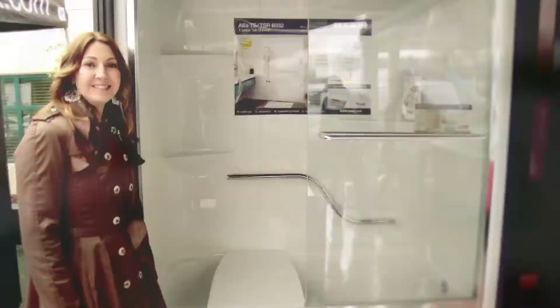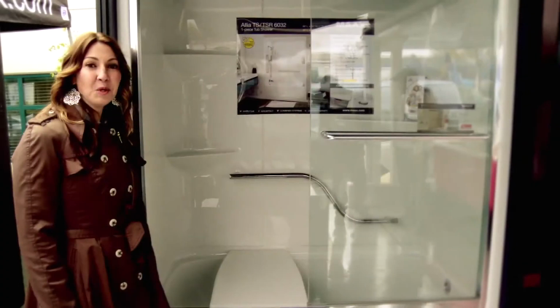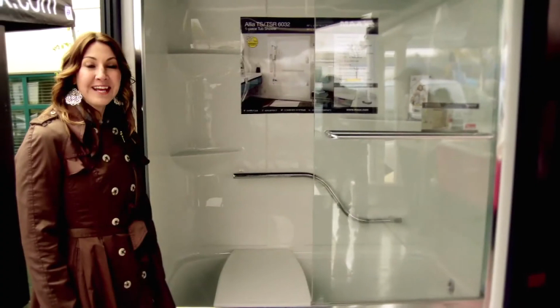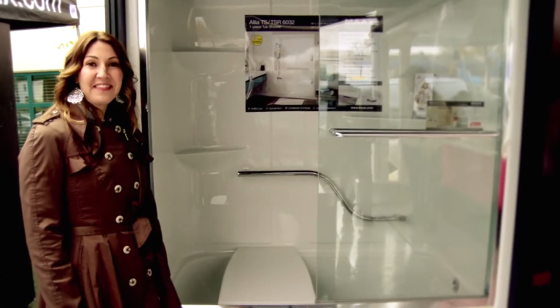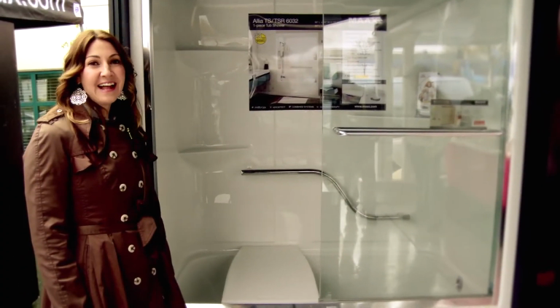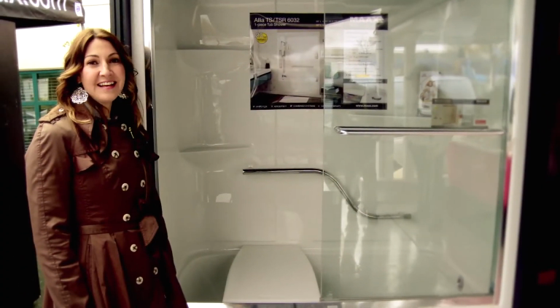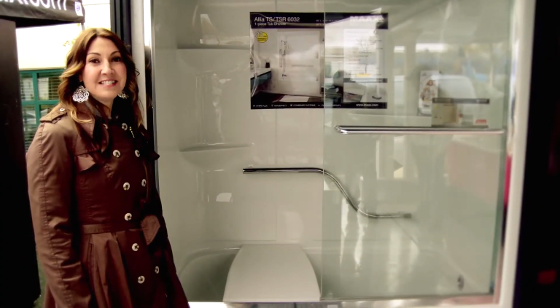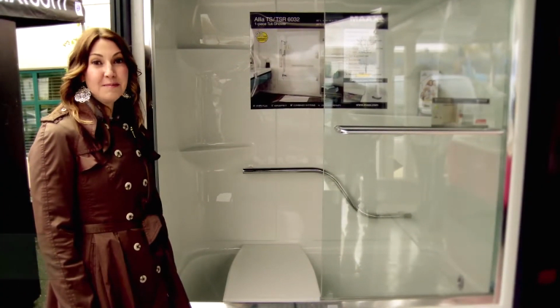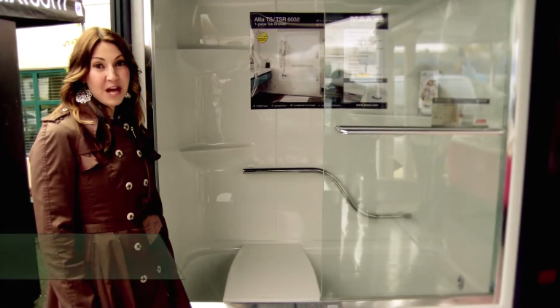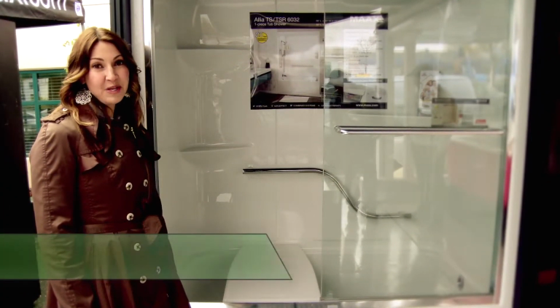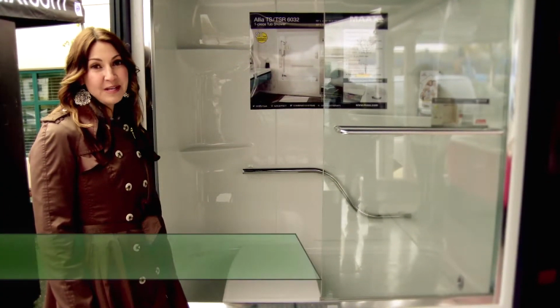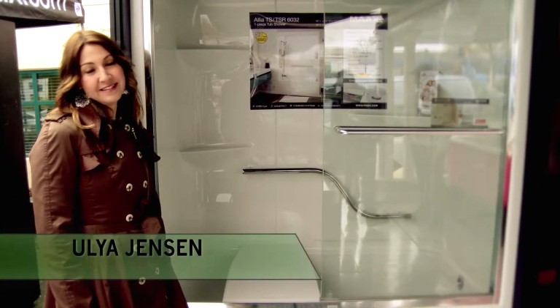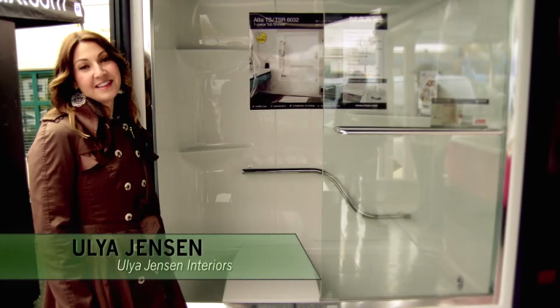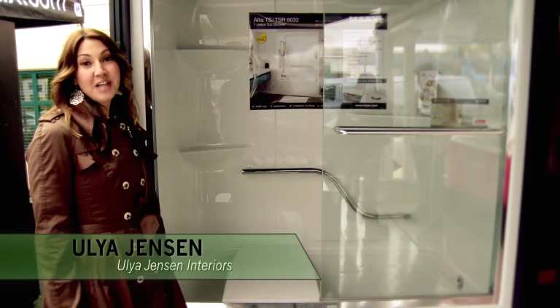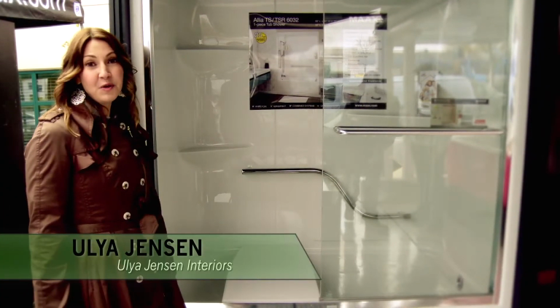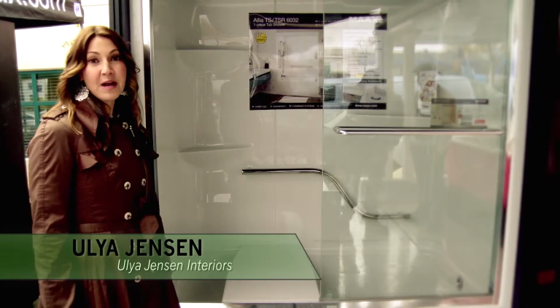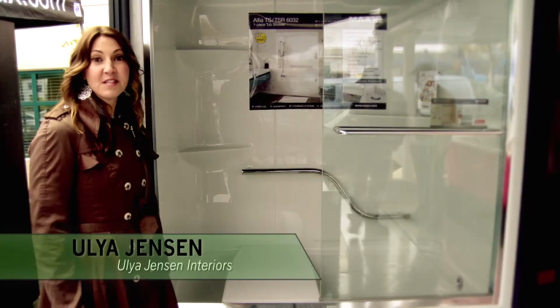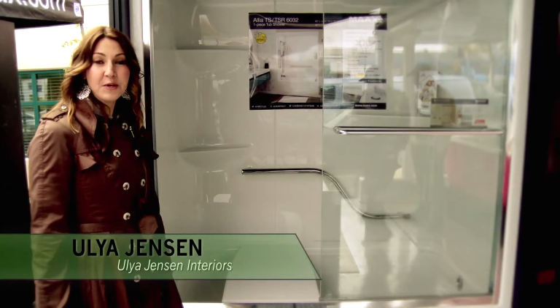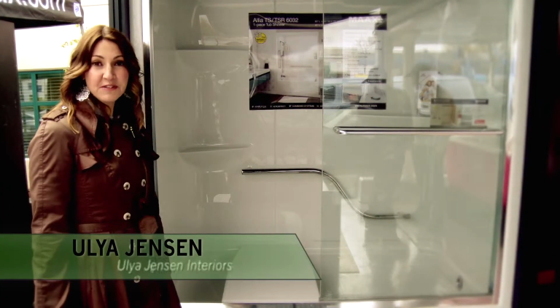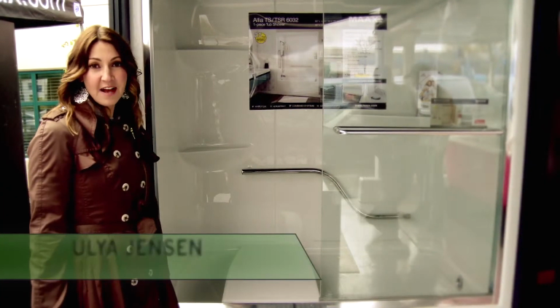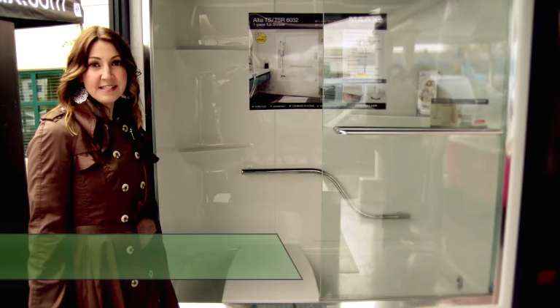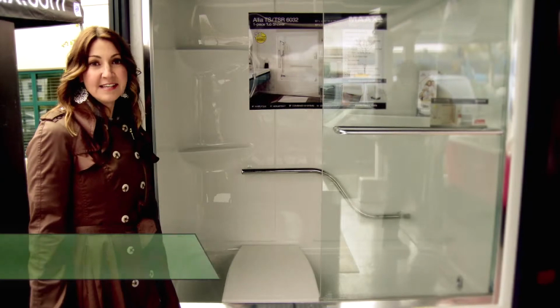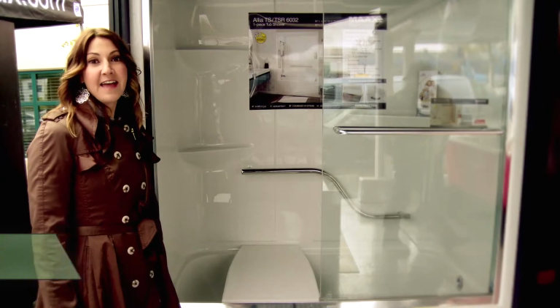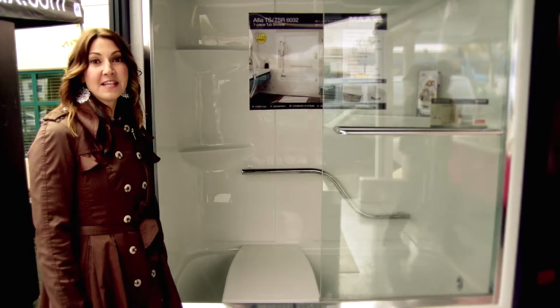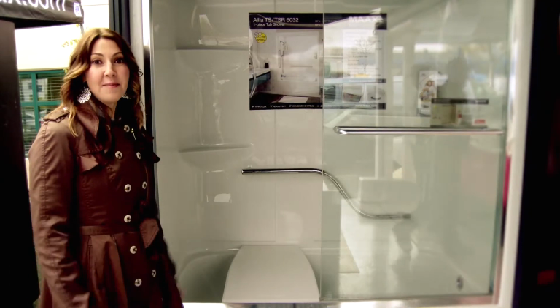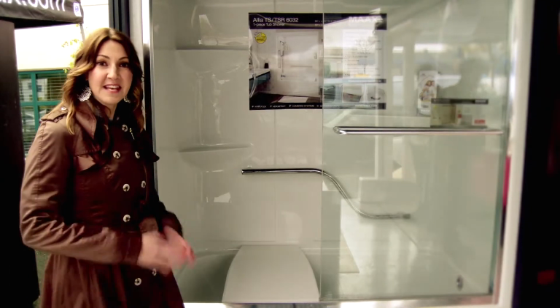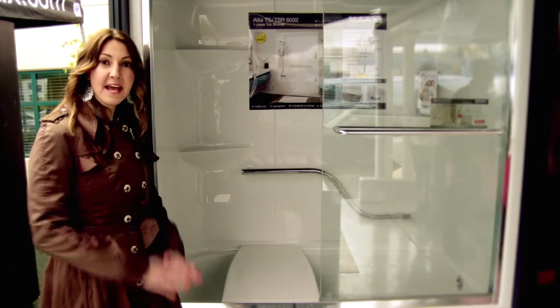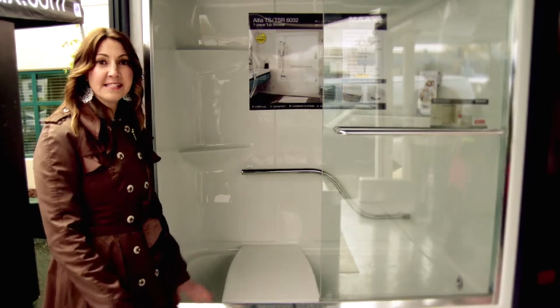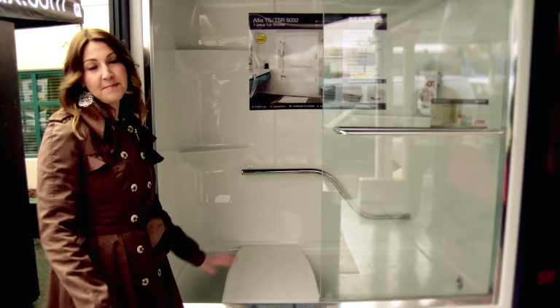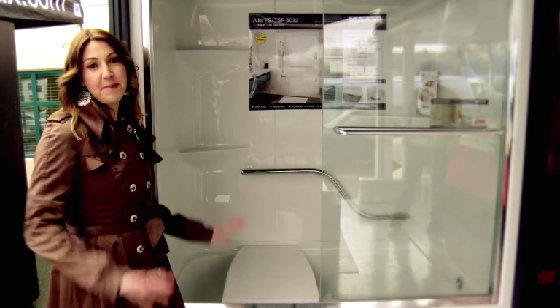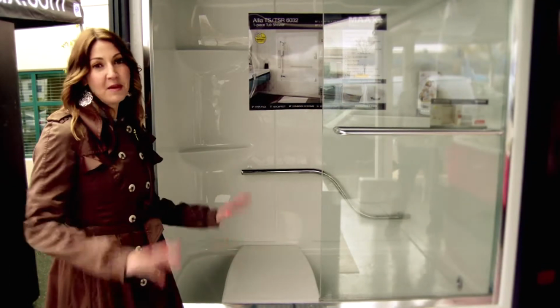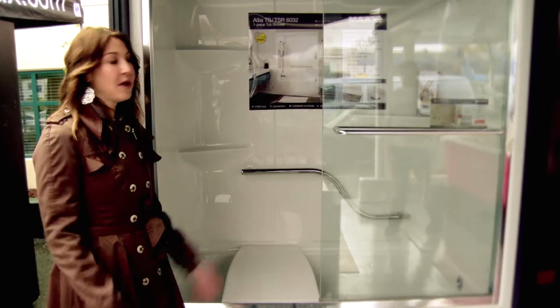We're looking at the Alia tub shower unit. The shower unit comes in three different sizes and the tub has a nice deep bathing well.